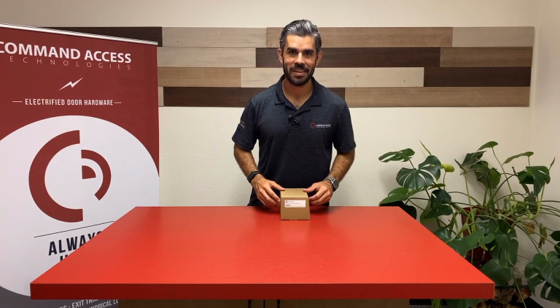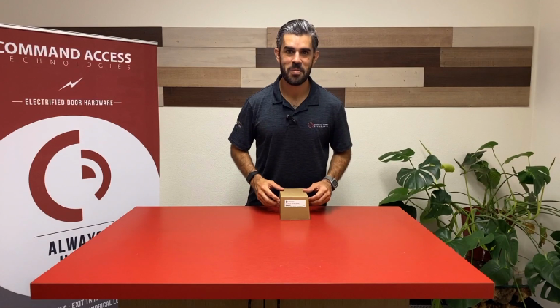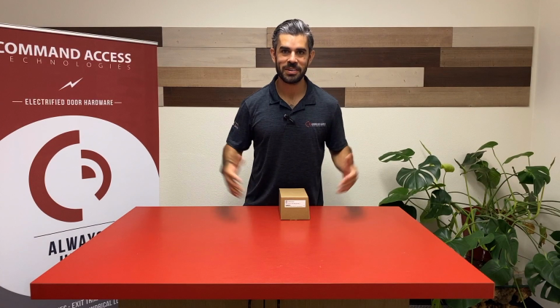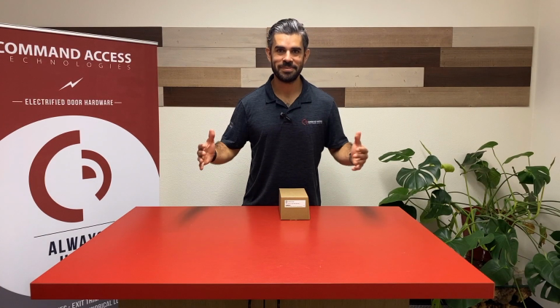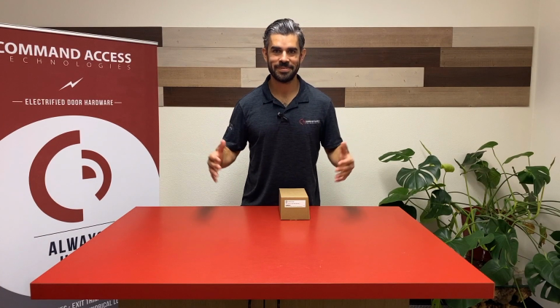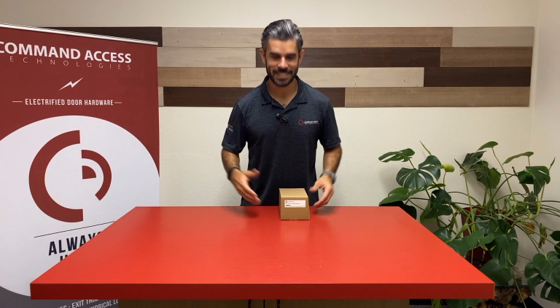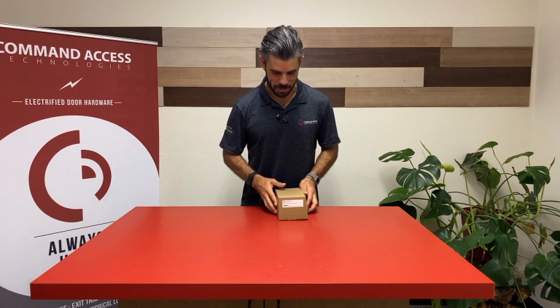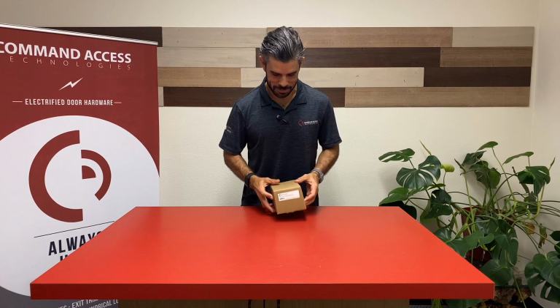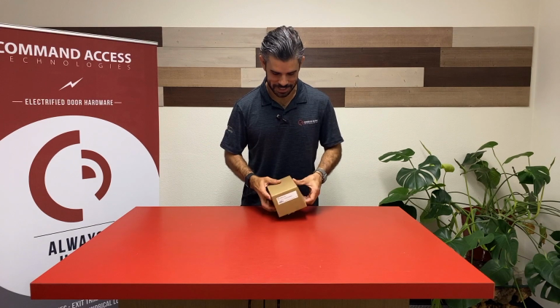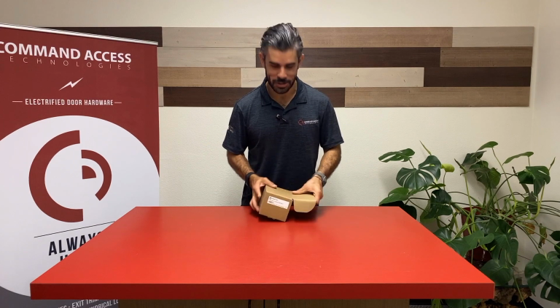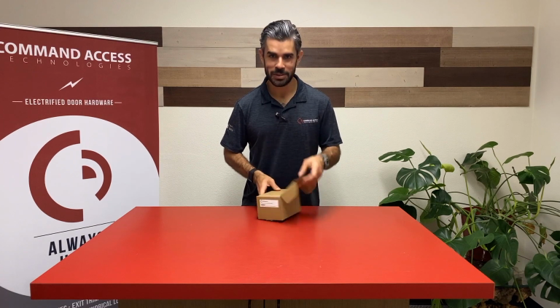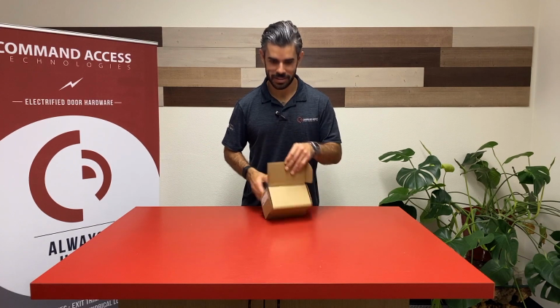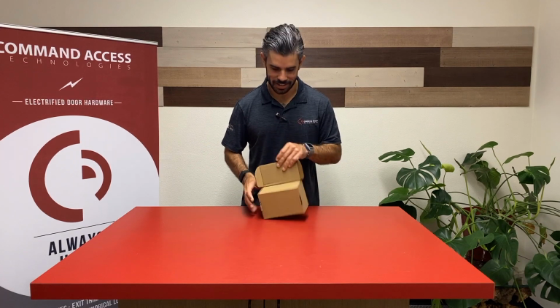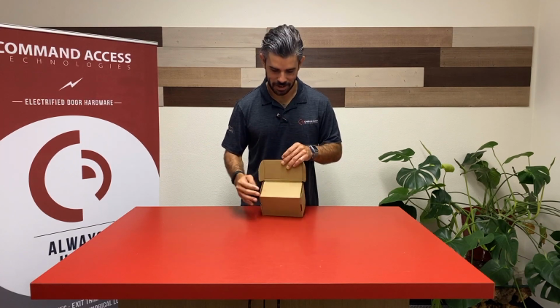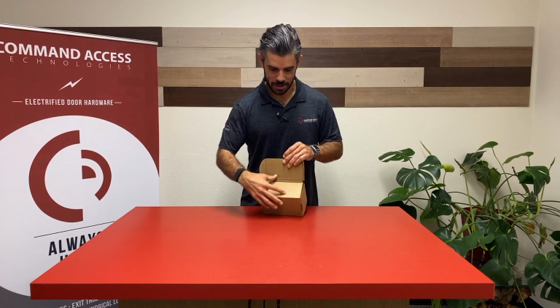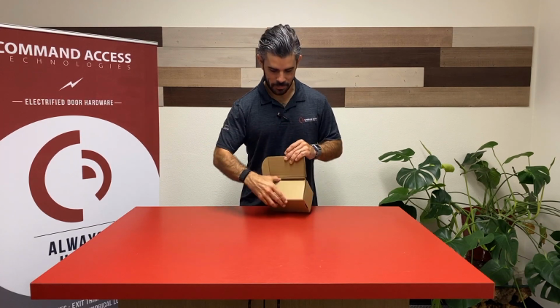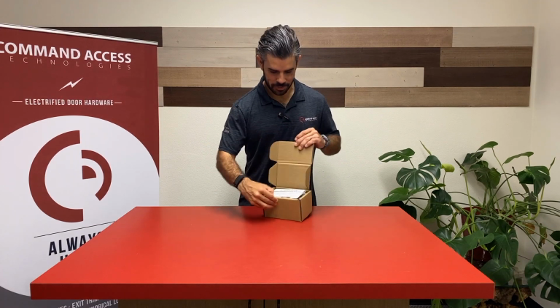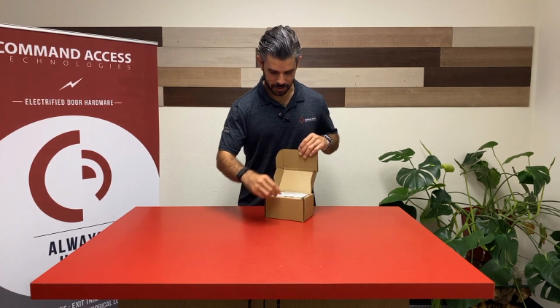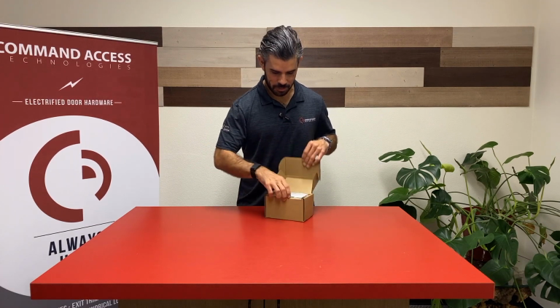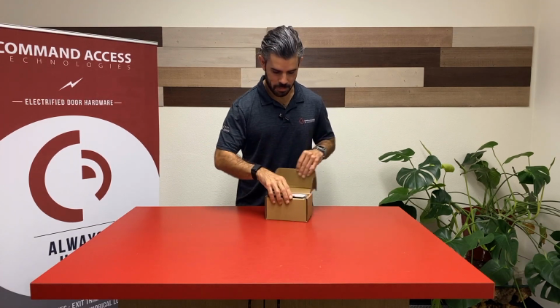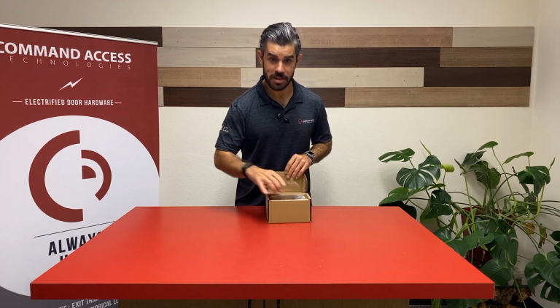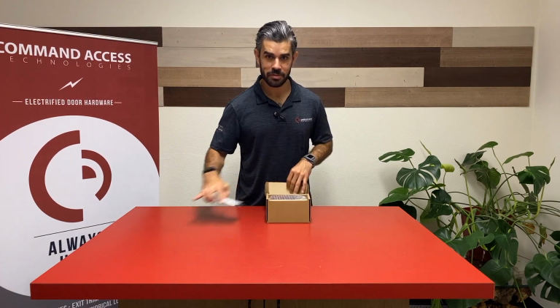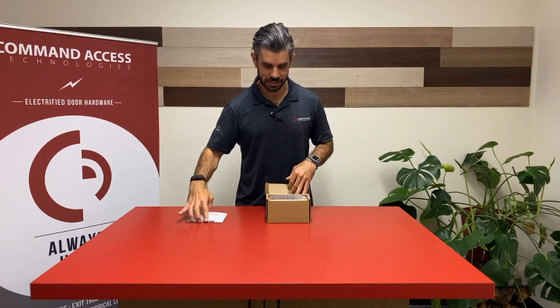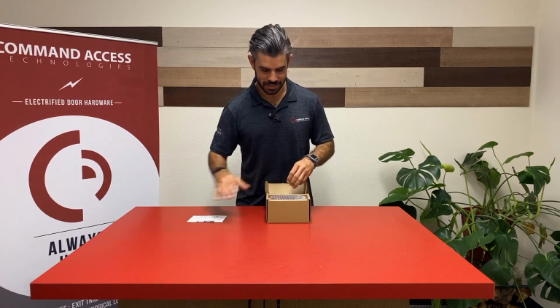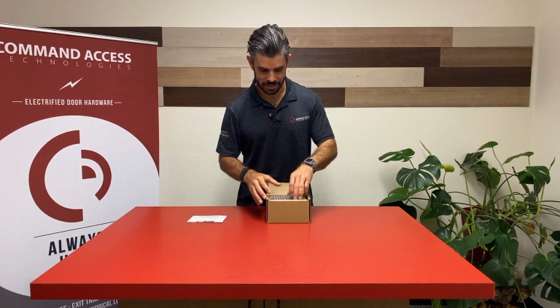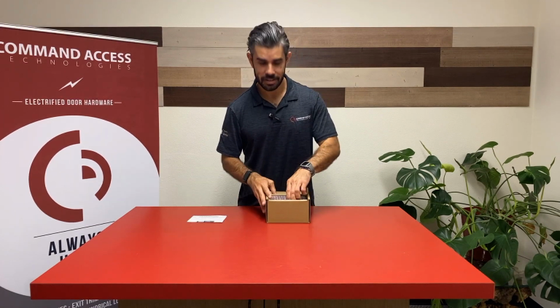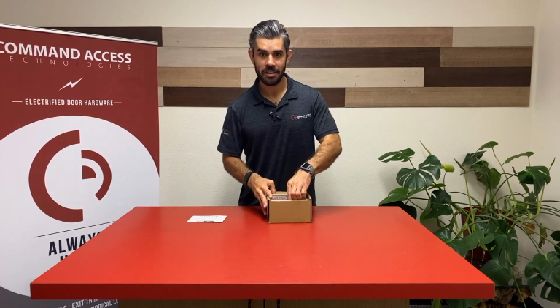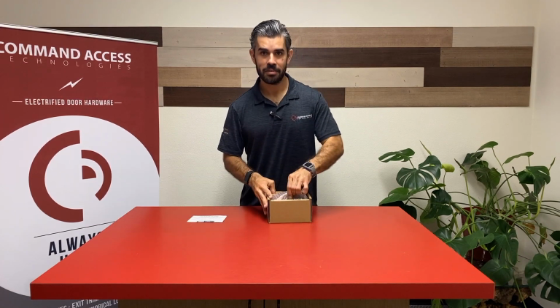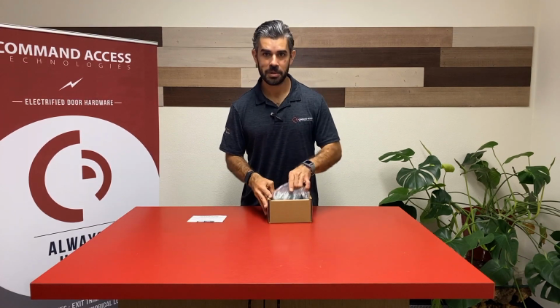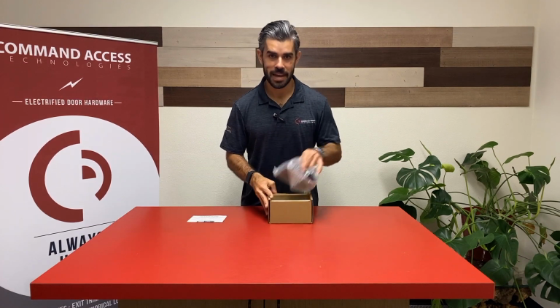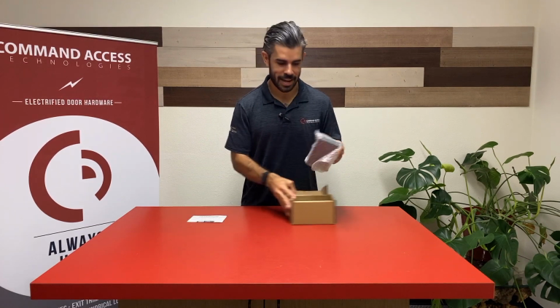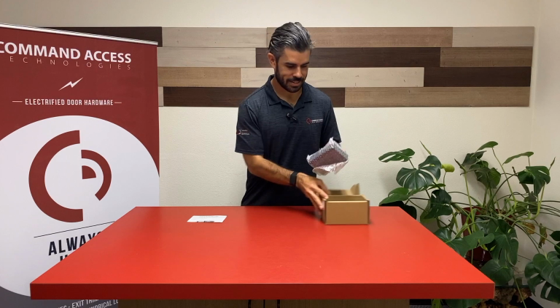Welcome. Today we're going to be showing you the brand new field tester from Command Access.